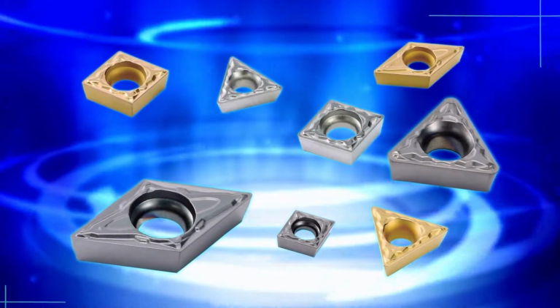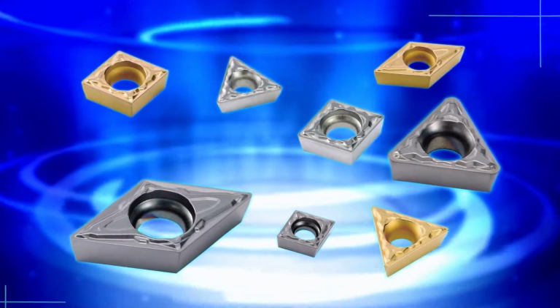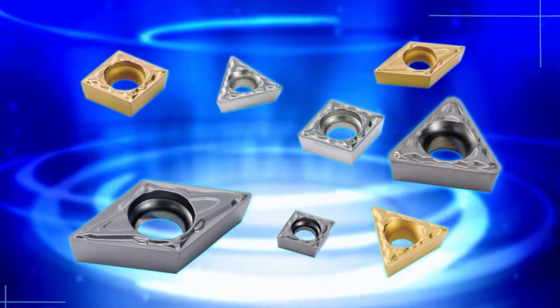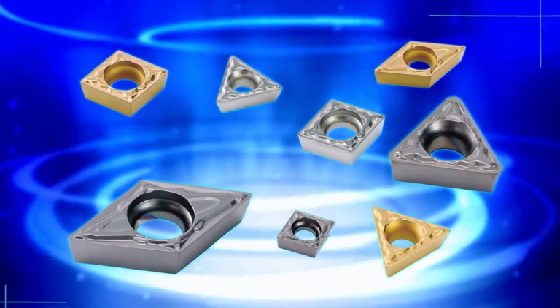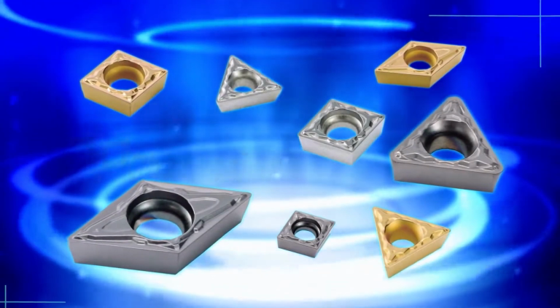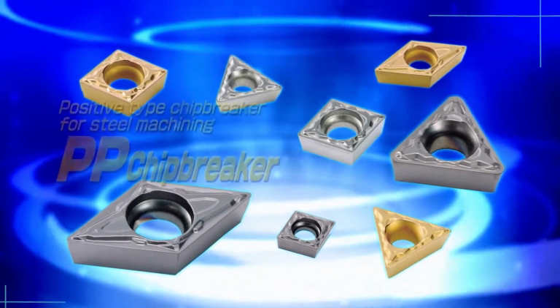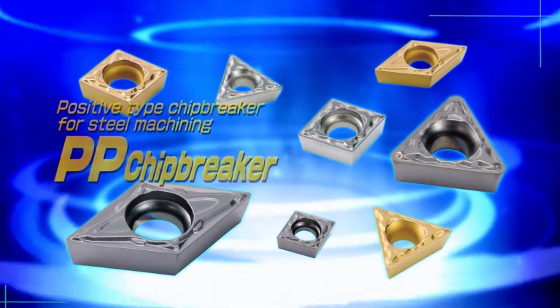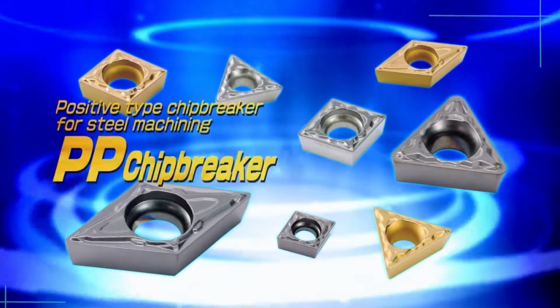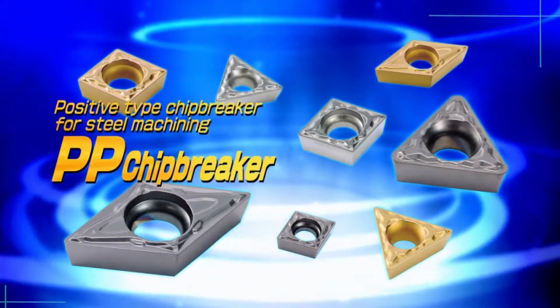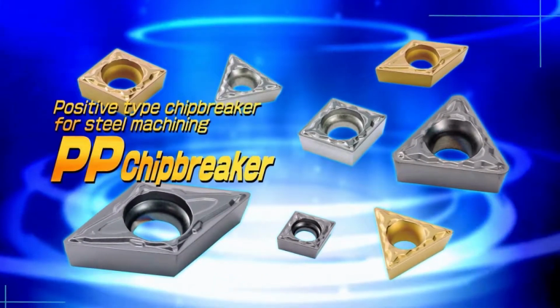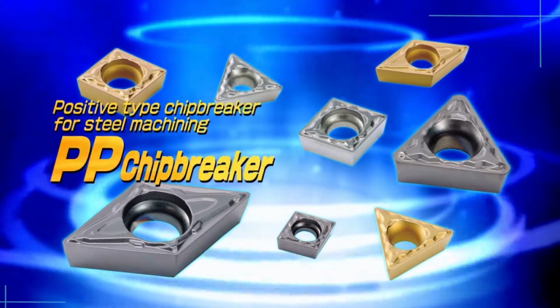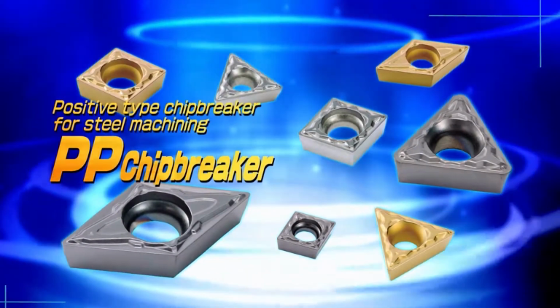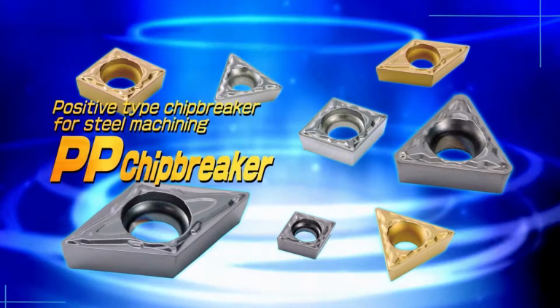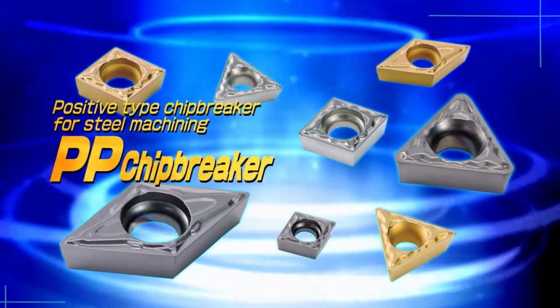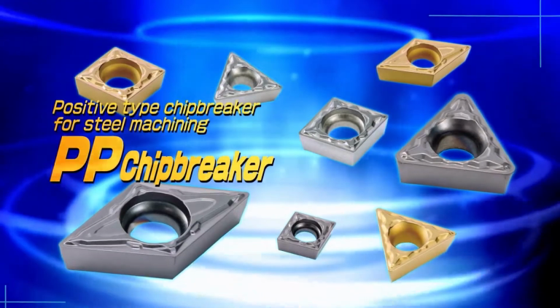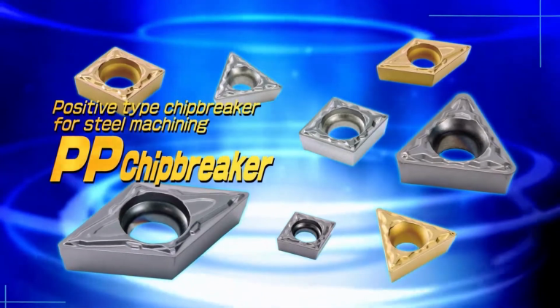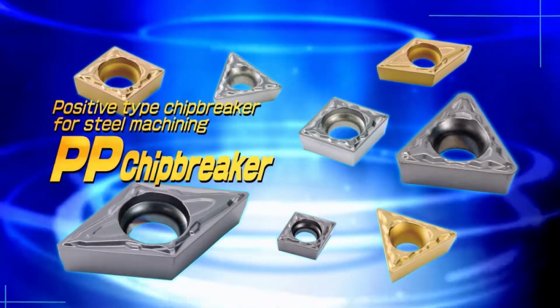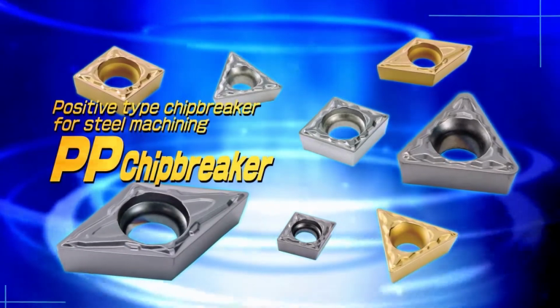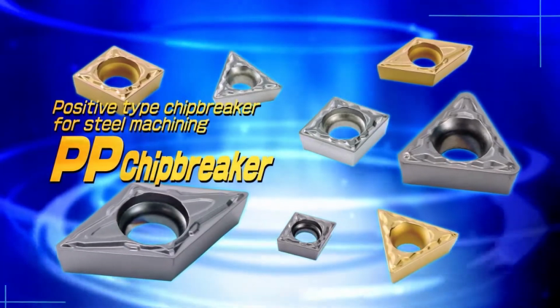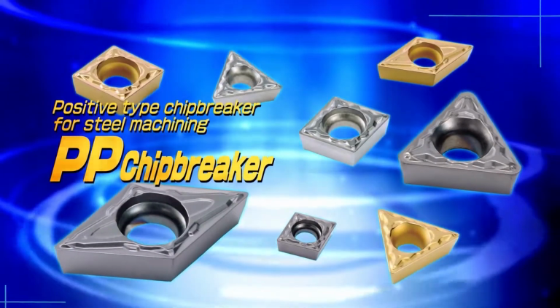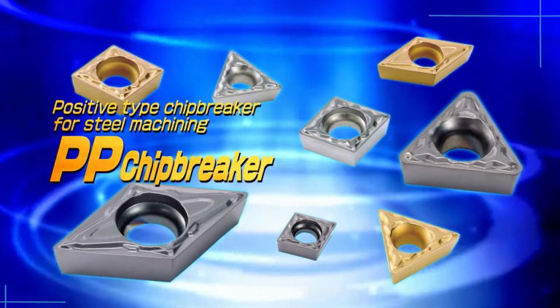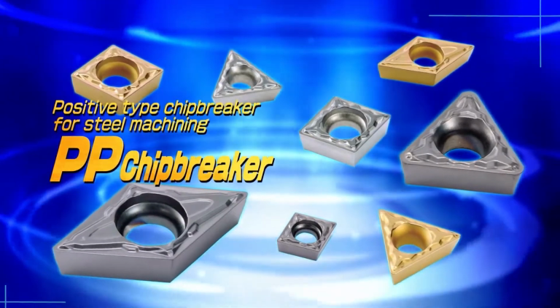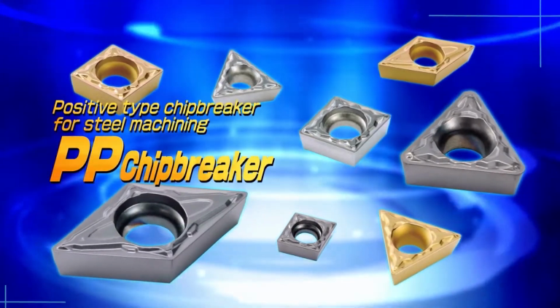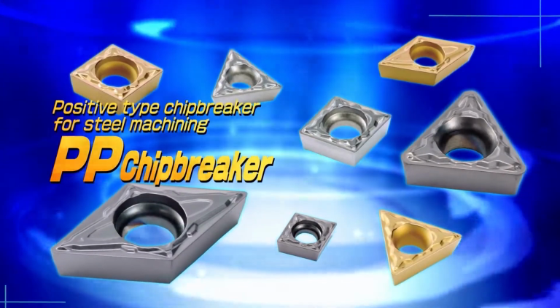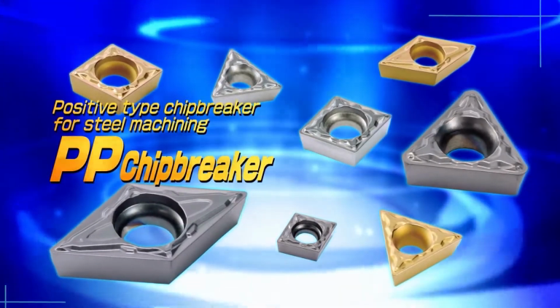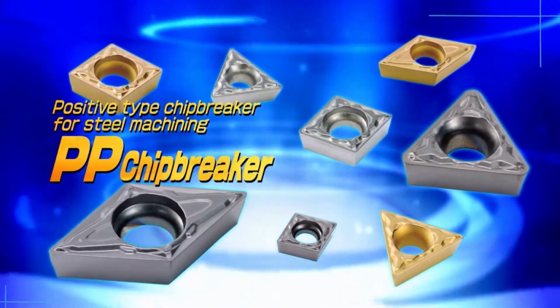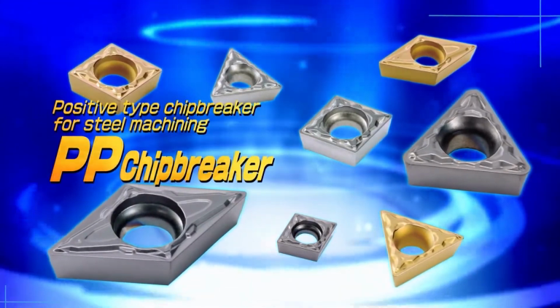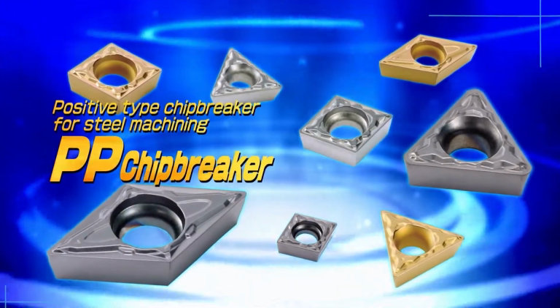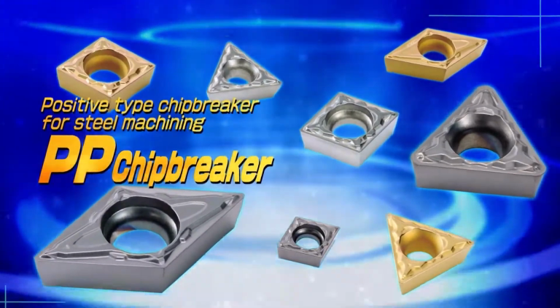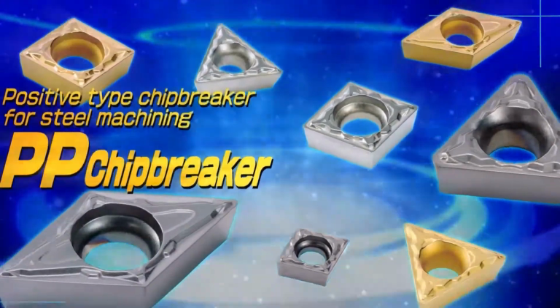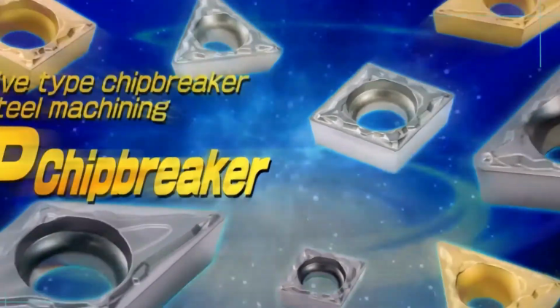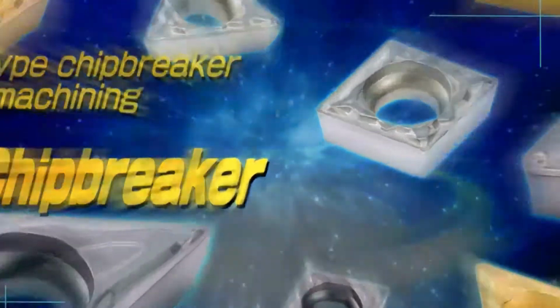The PP Chipbreaker, available in positive rate geometries for steel machining.